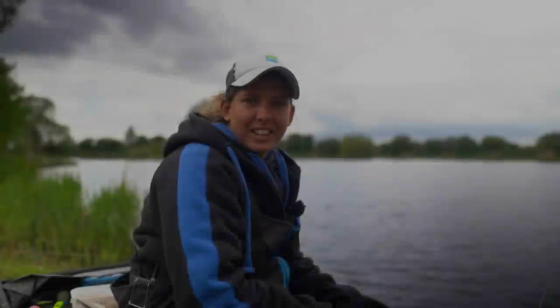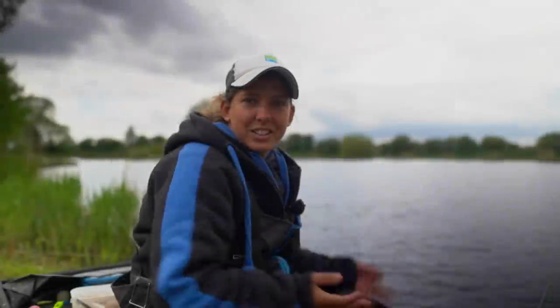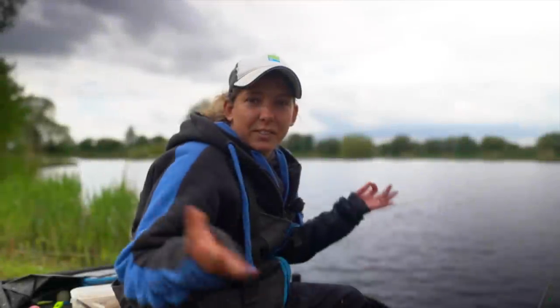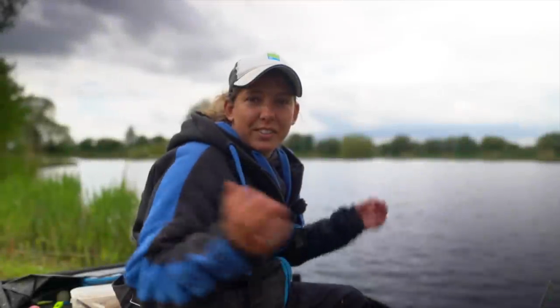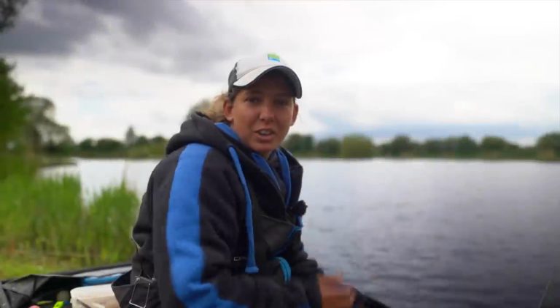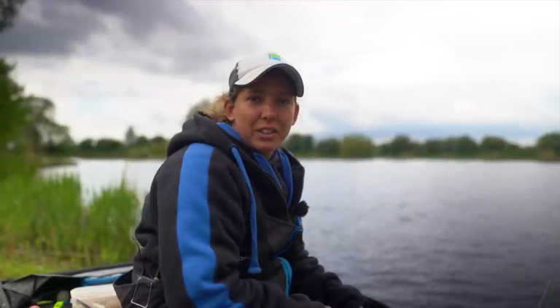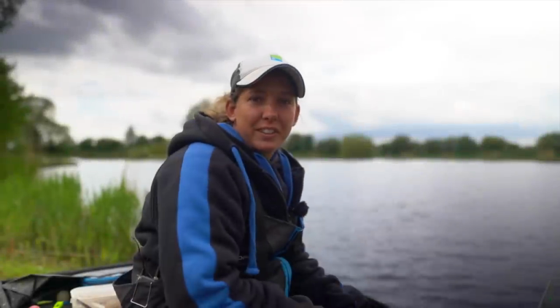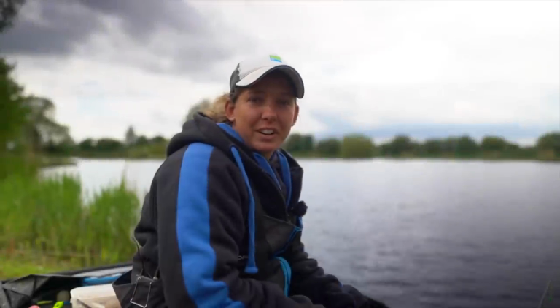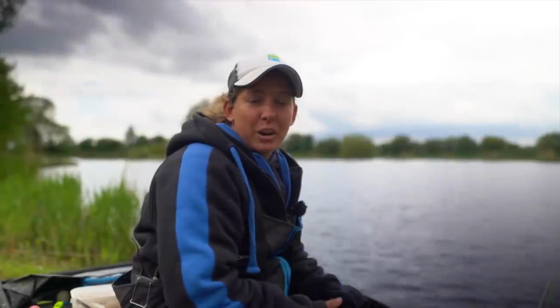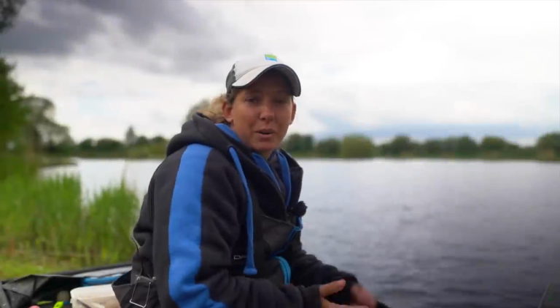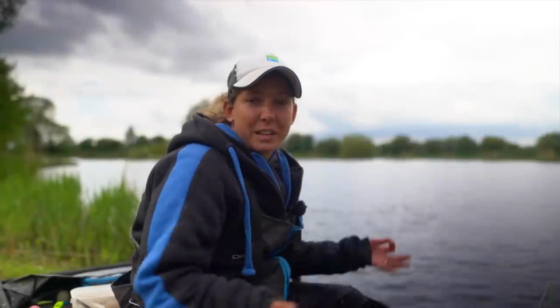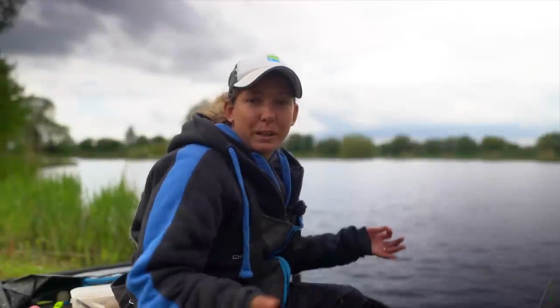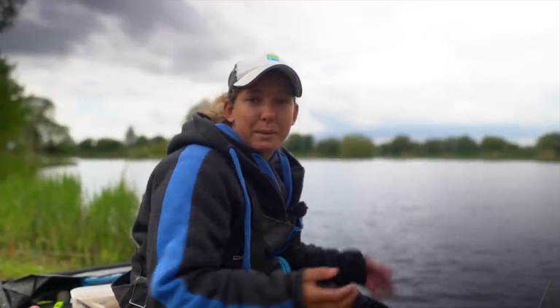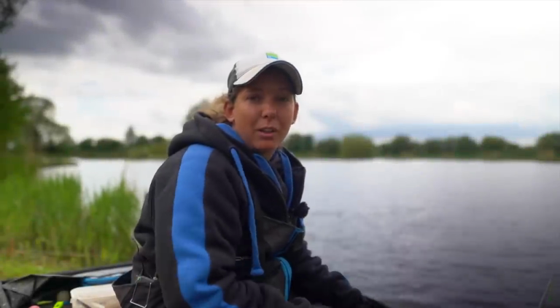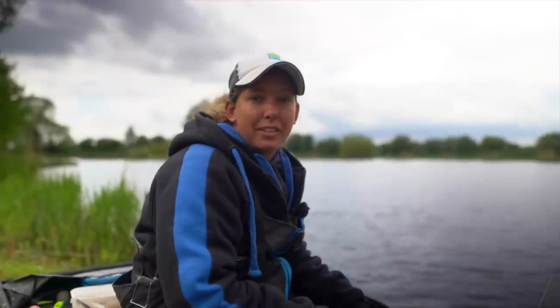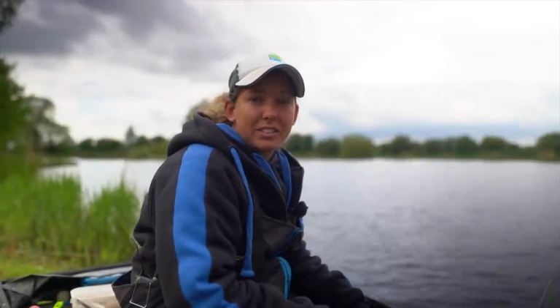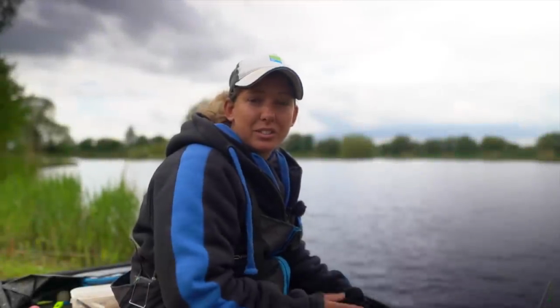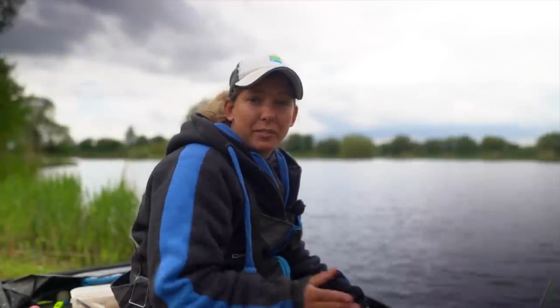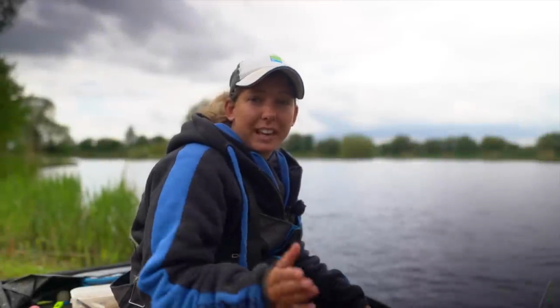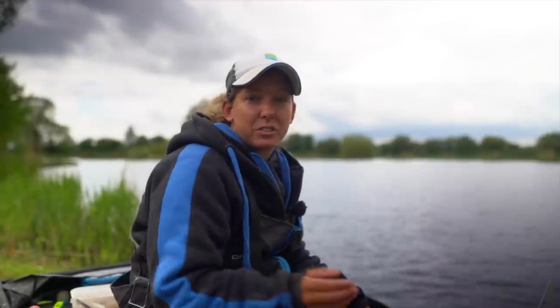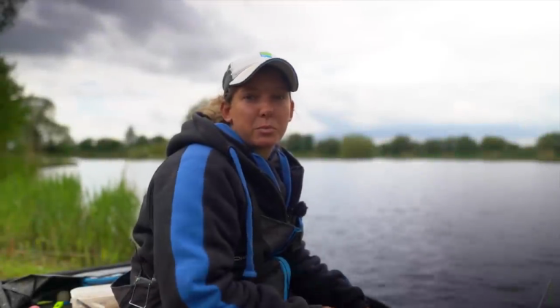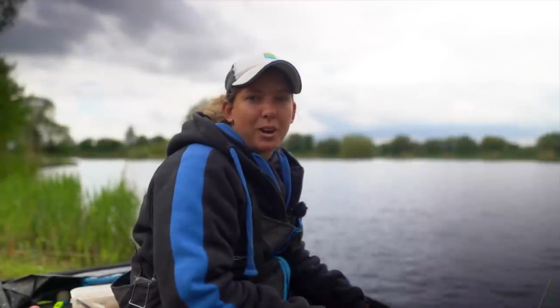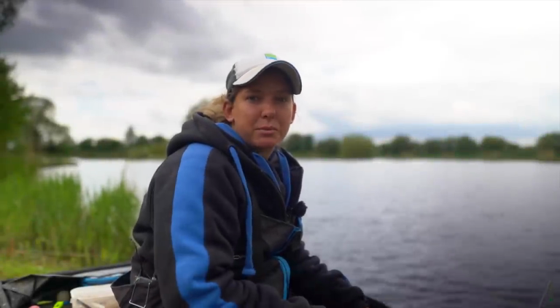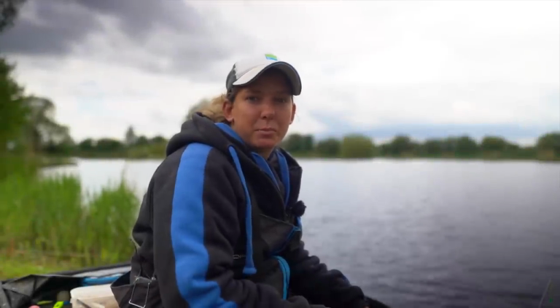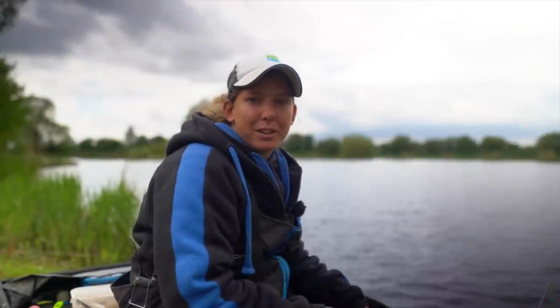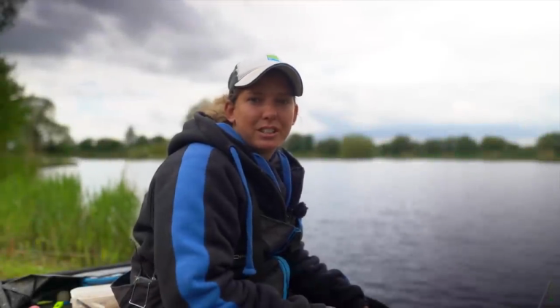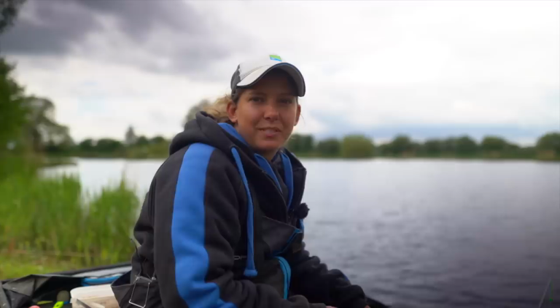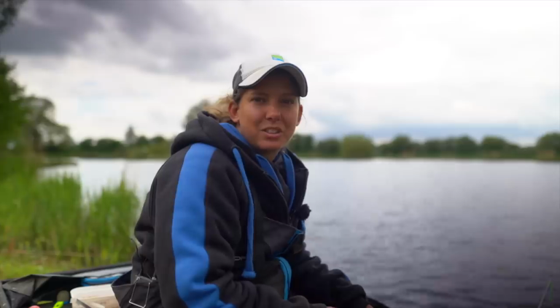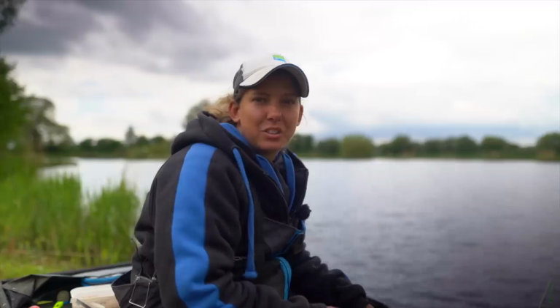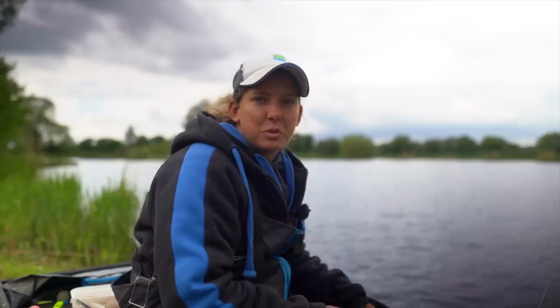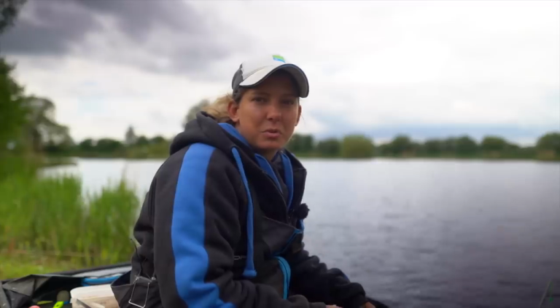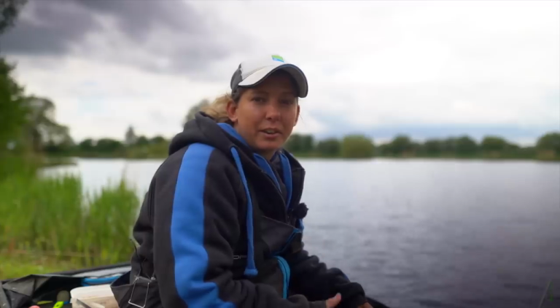If you've enjoyed this video and want to see plenty more like this, don't forget to subscribe to the Preston Innovations YouTube channel — it's completely free and it's bound to put more fish in your net.